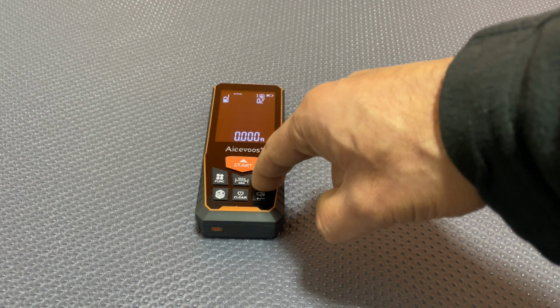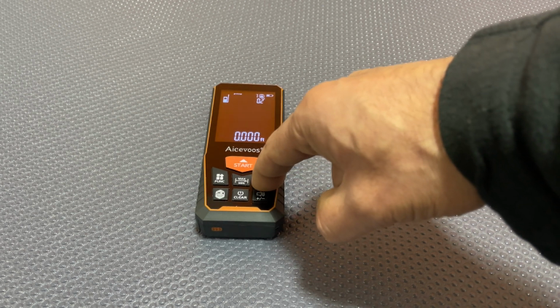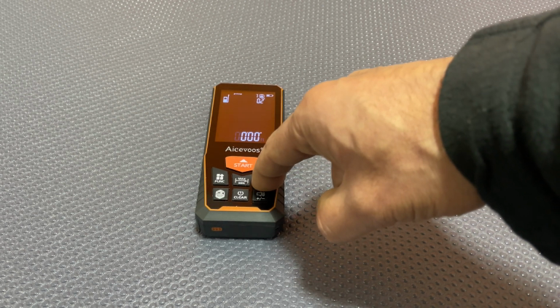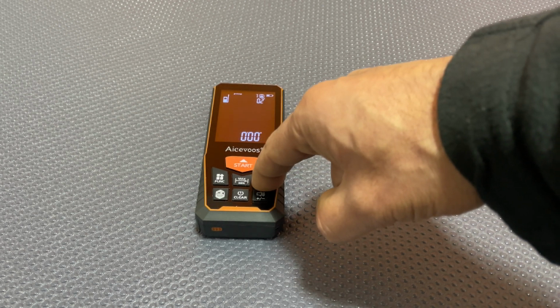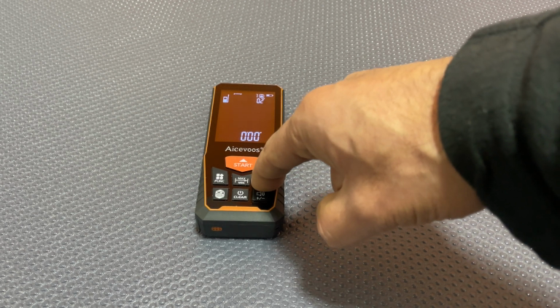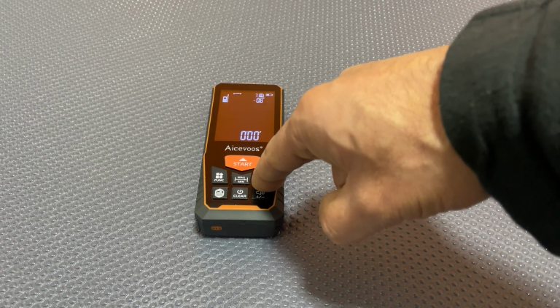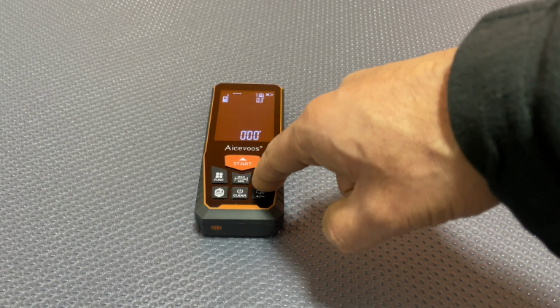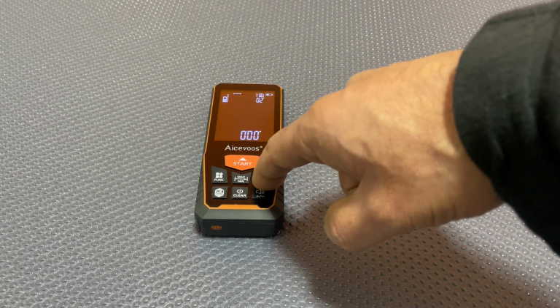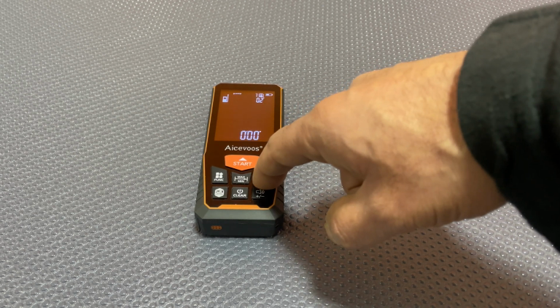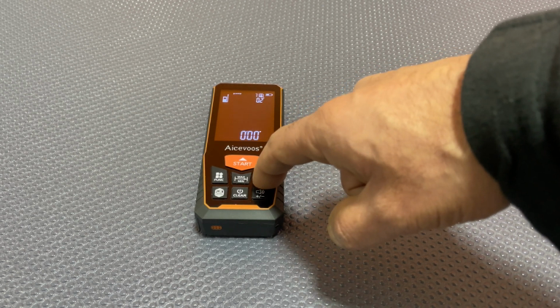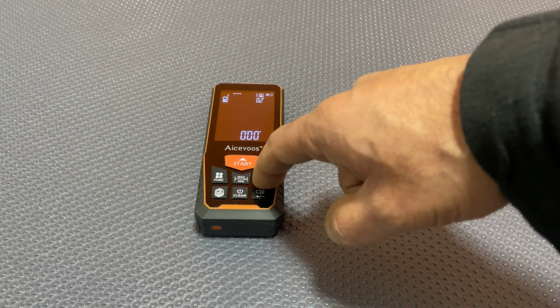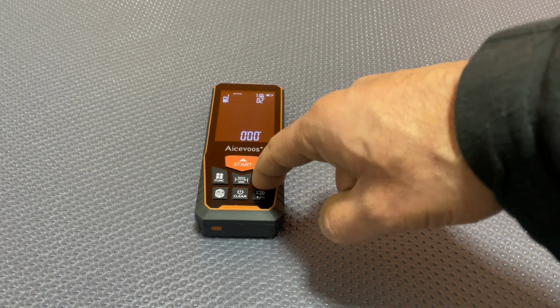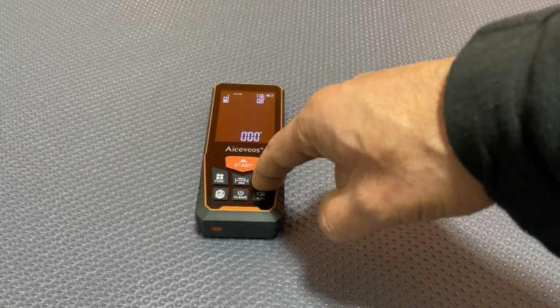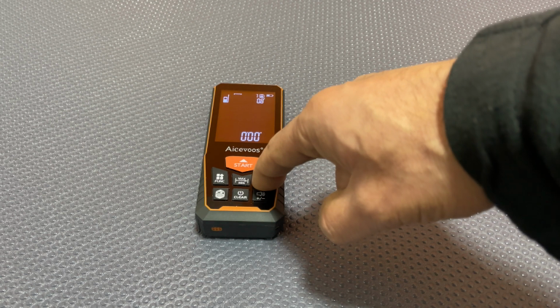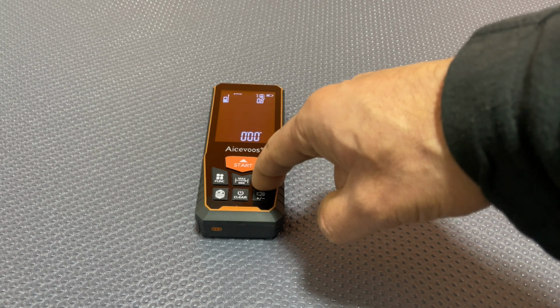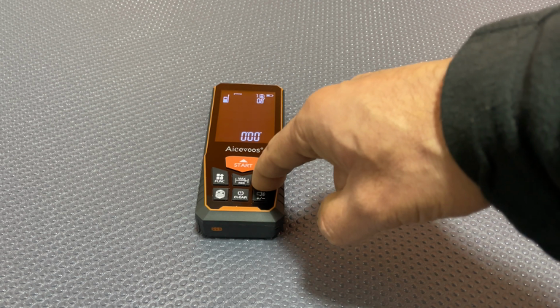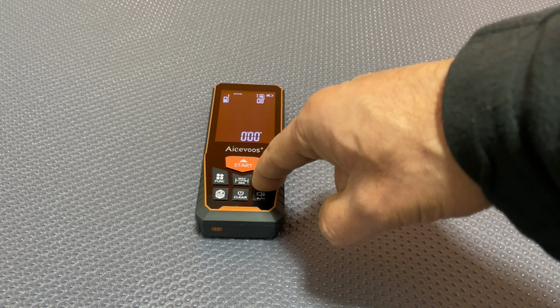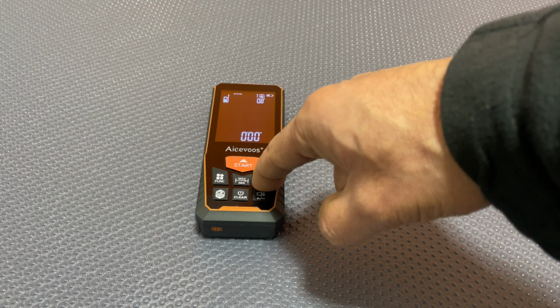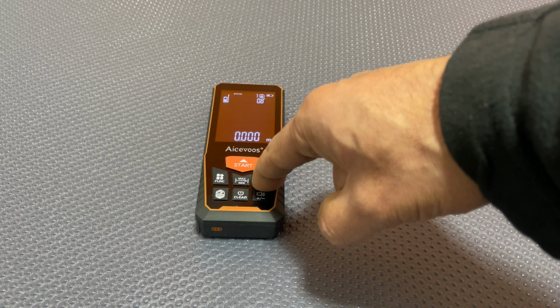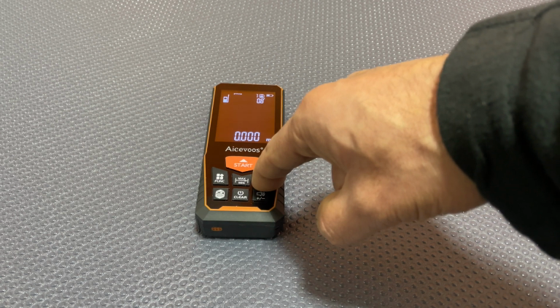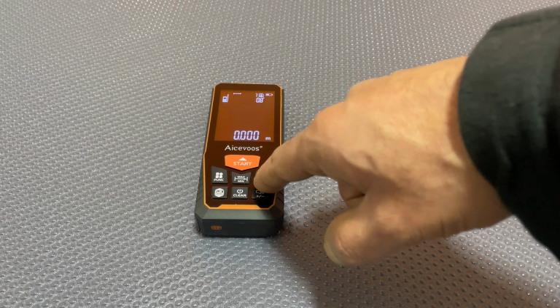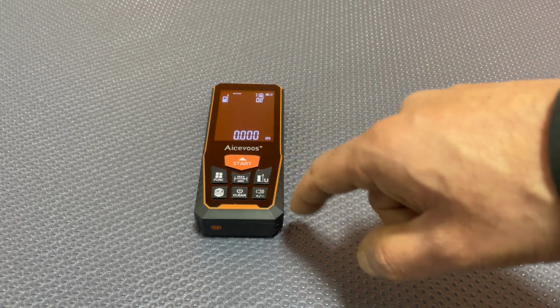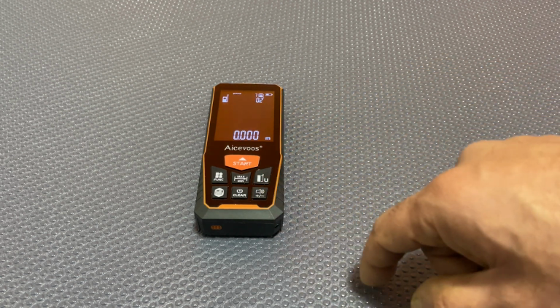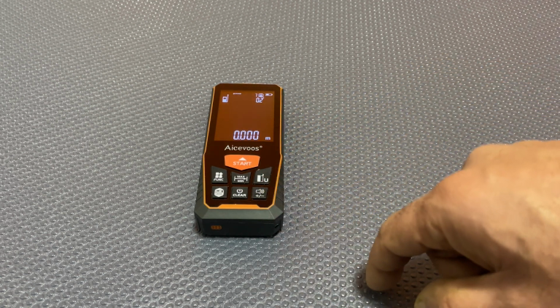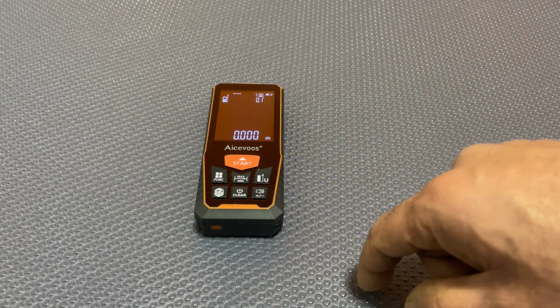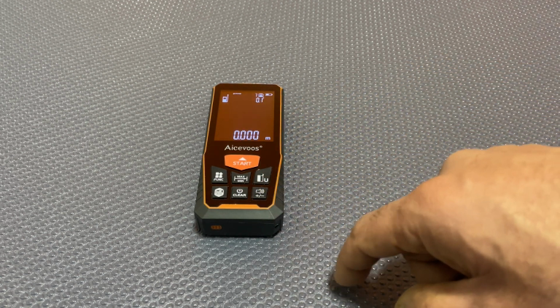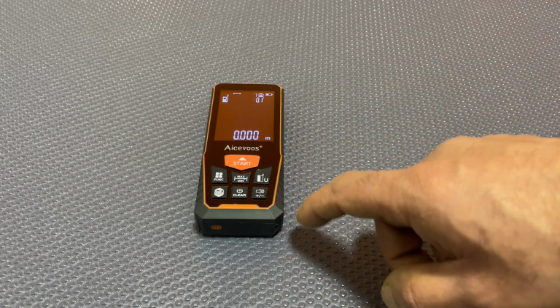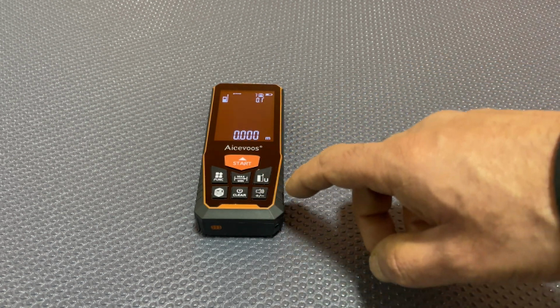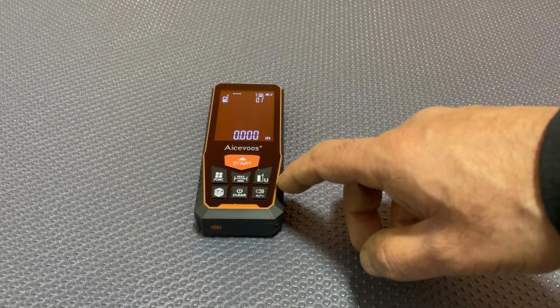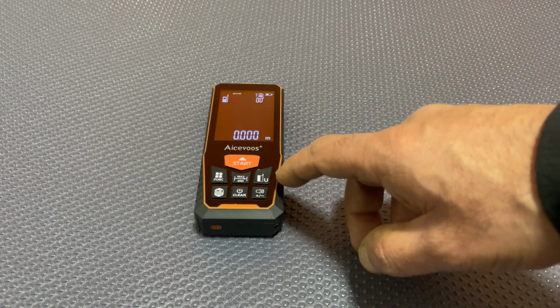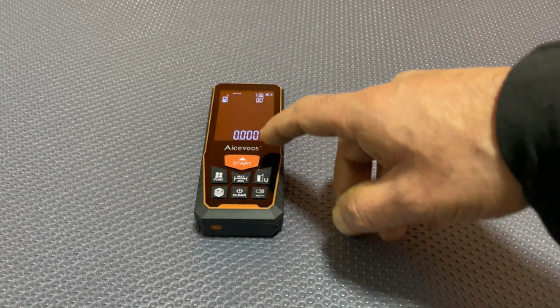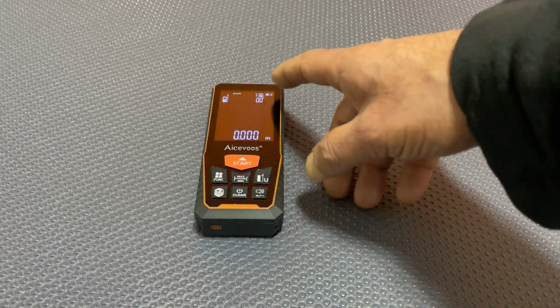Hold that down and let's switch to inches, then feet, feet and inches, and back to meters.